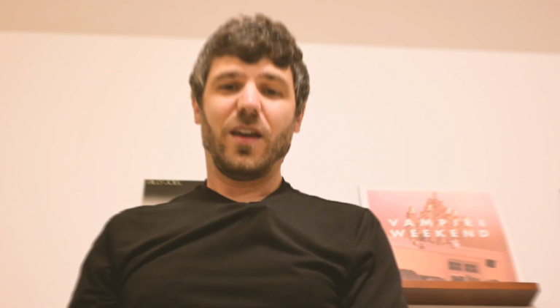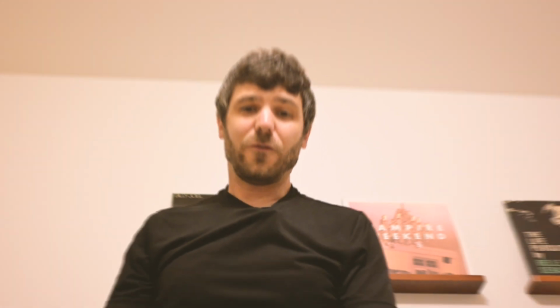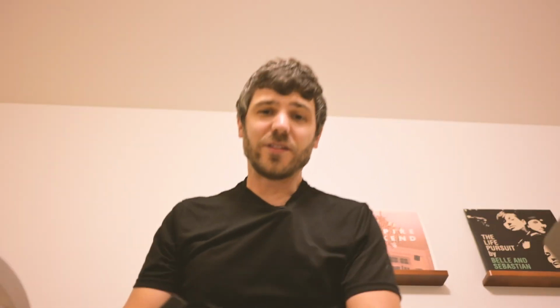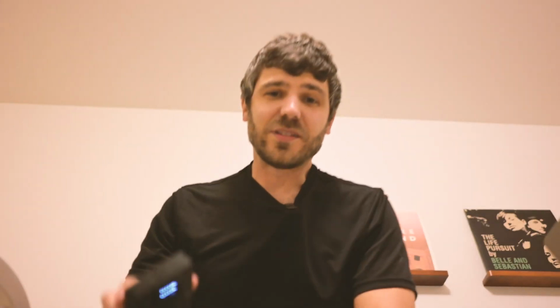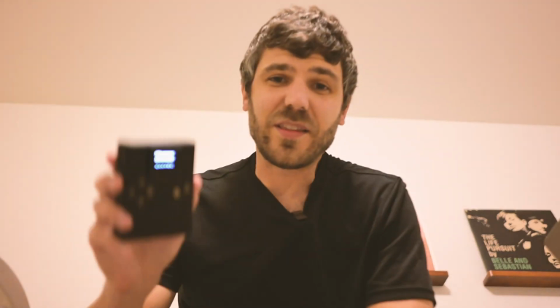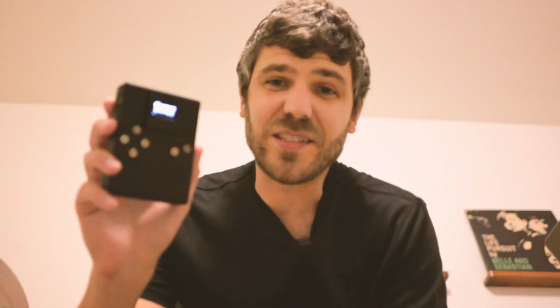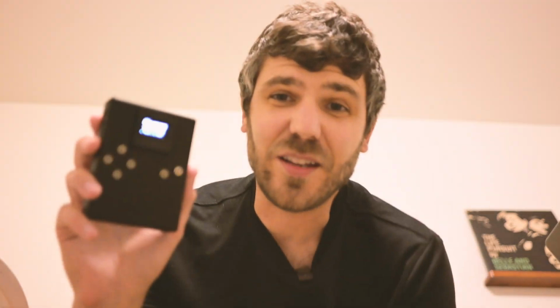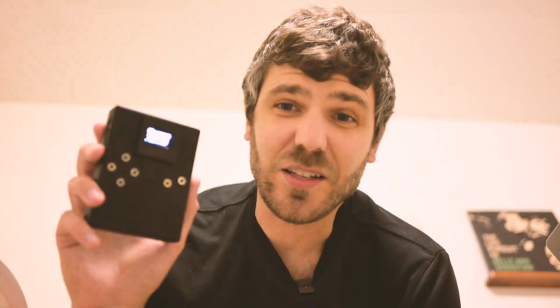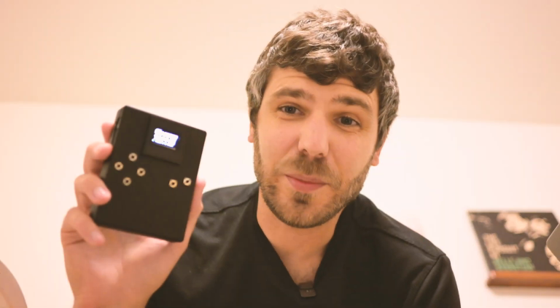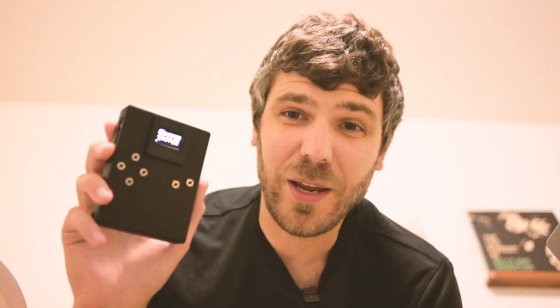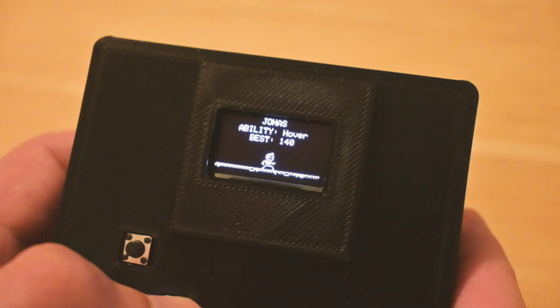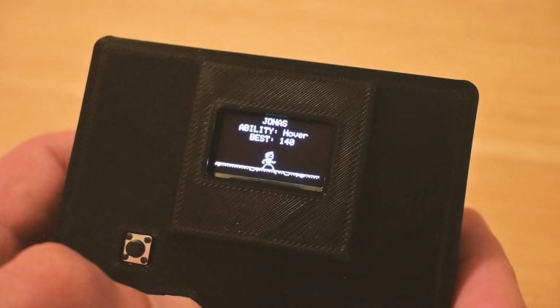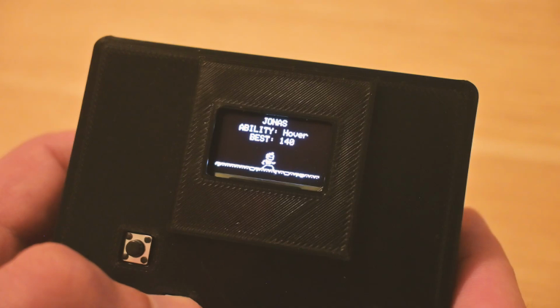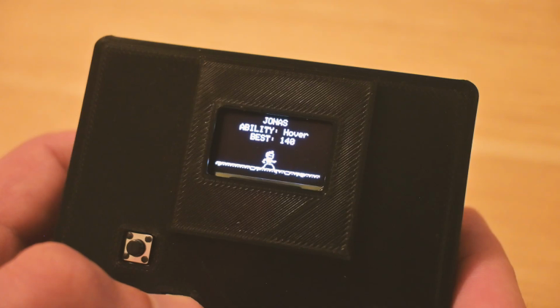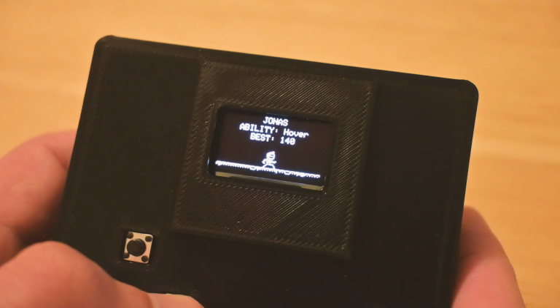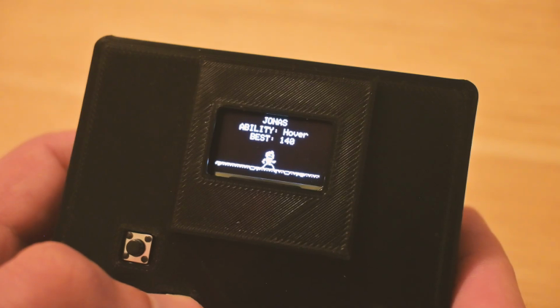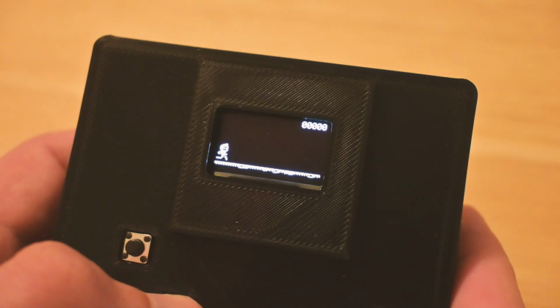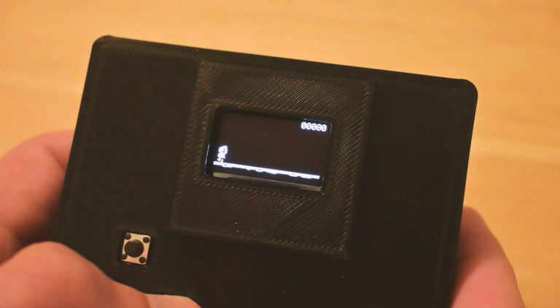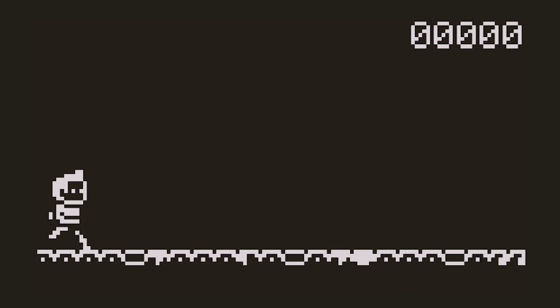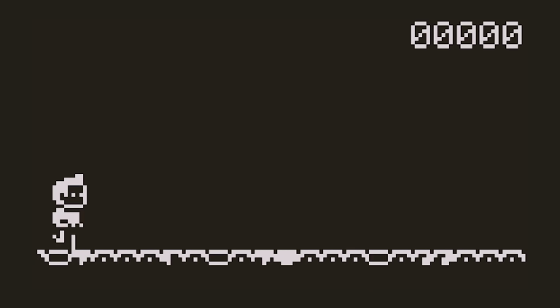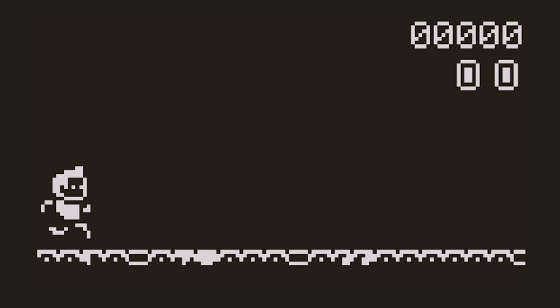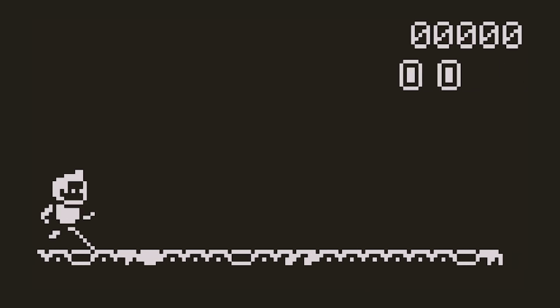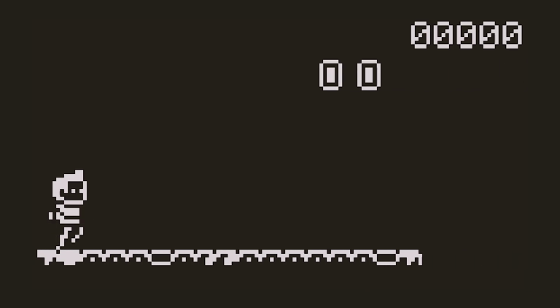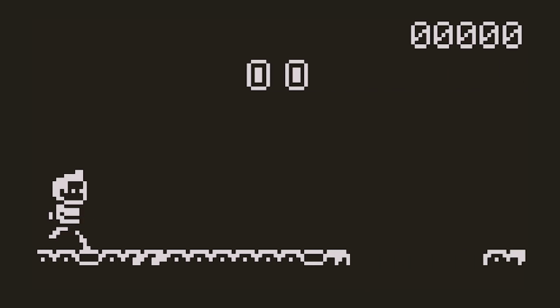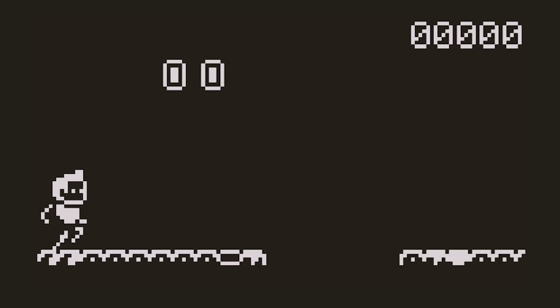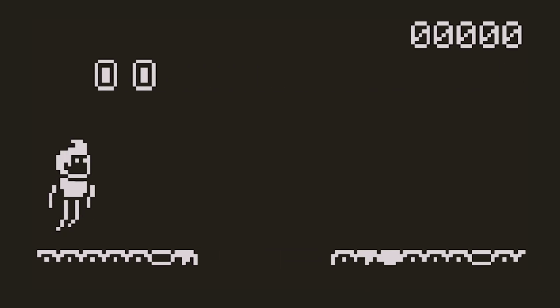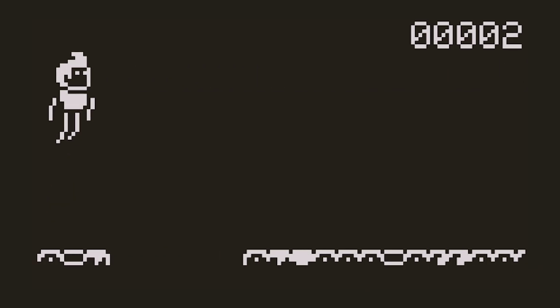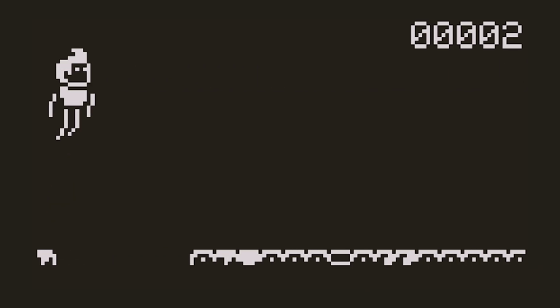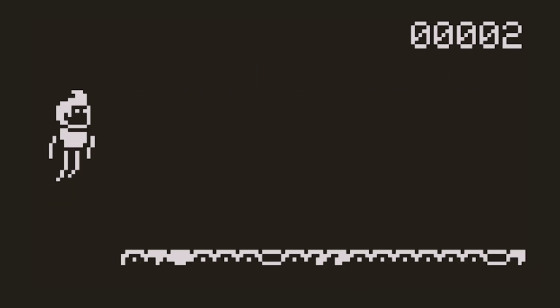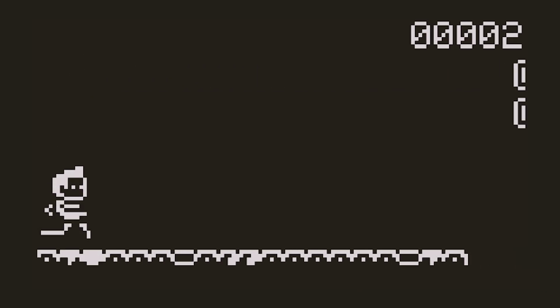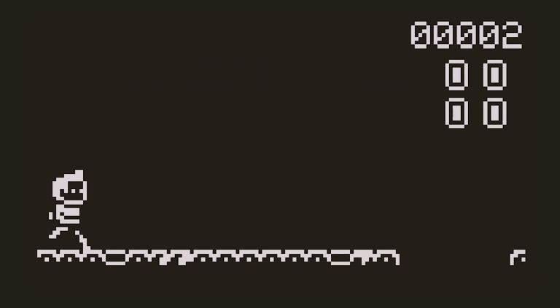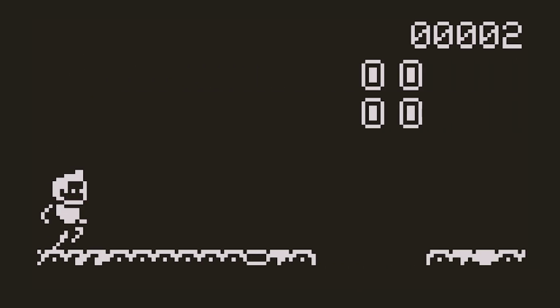Hey friends, this is a custom handheld video game I made for my son and his friends. Let me show you how I did it.